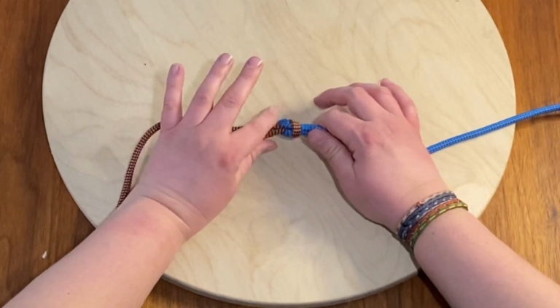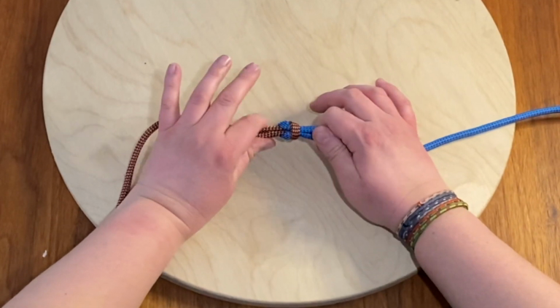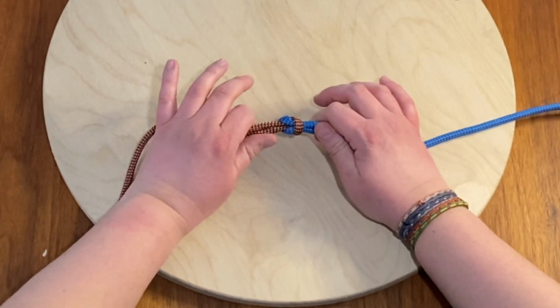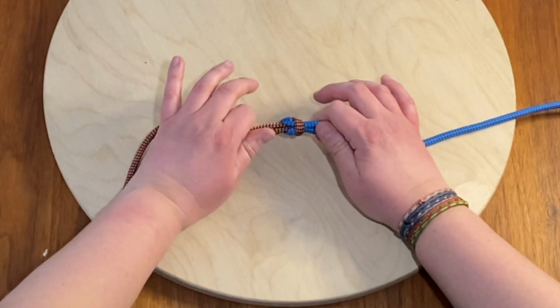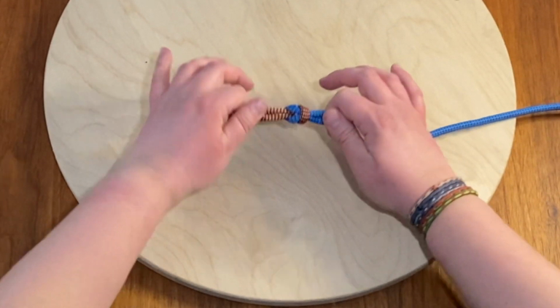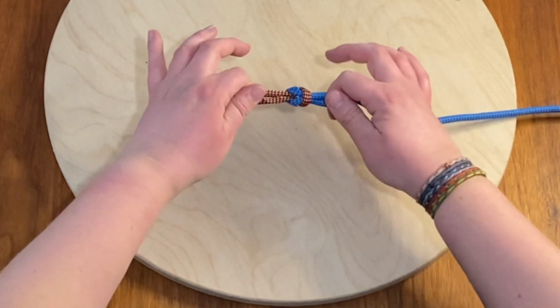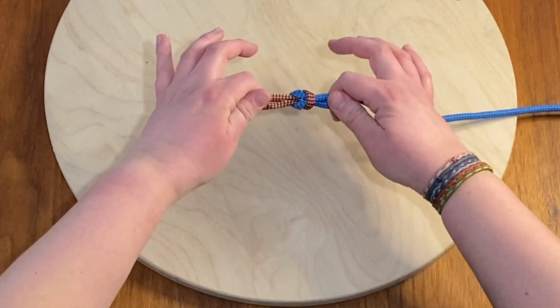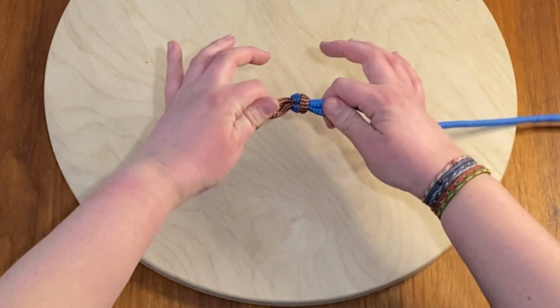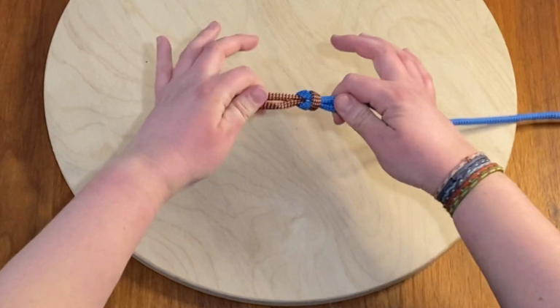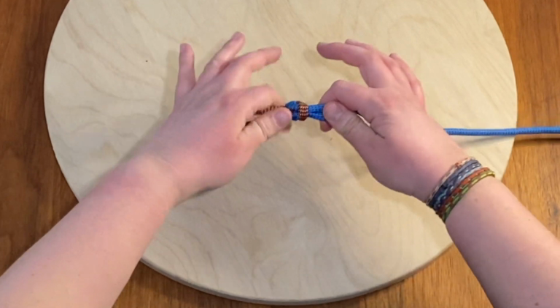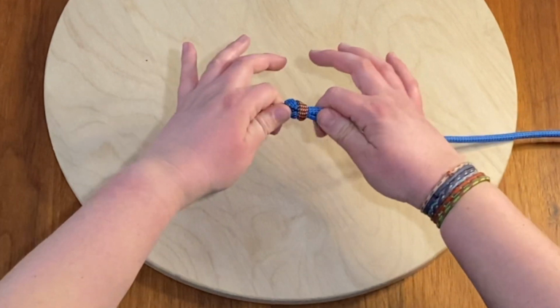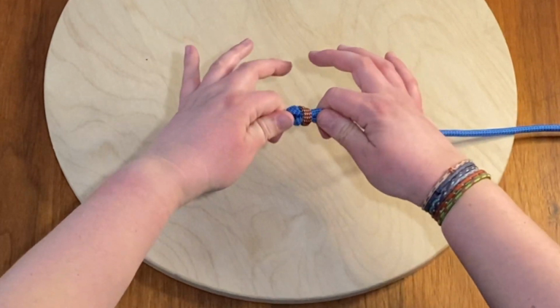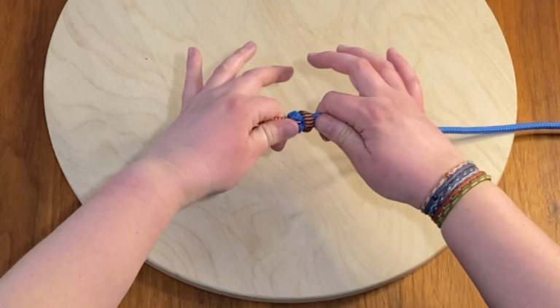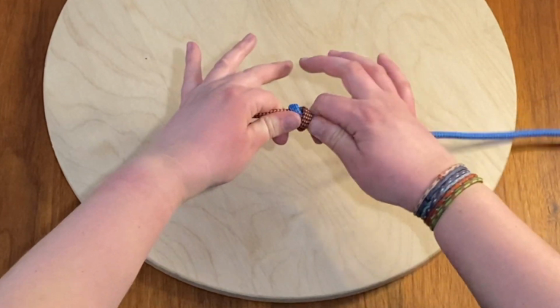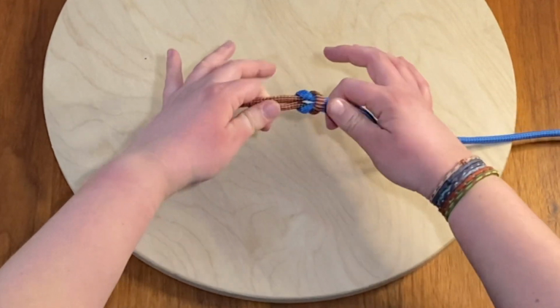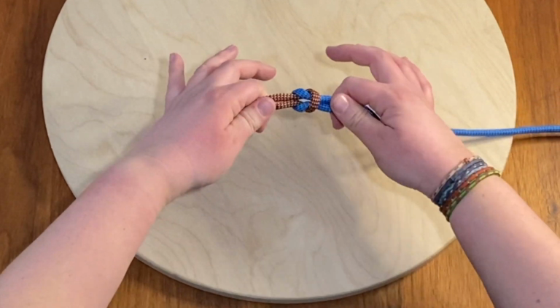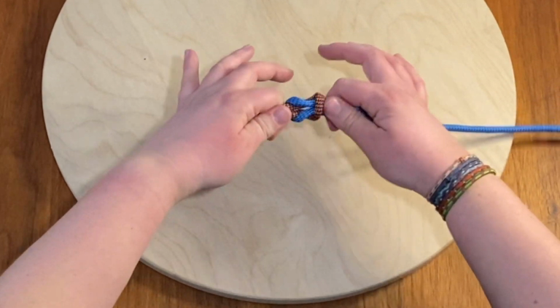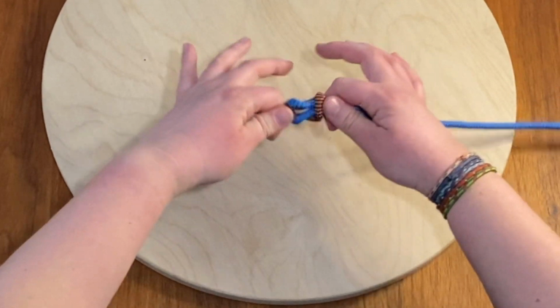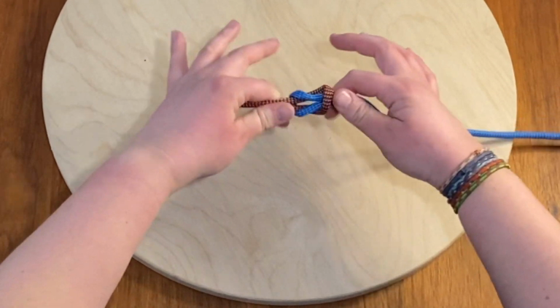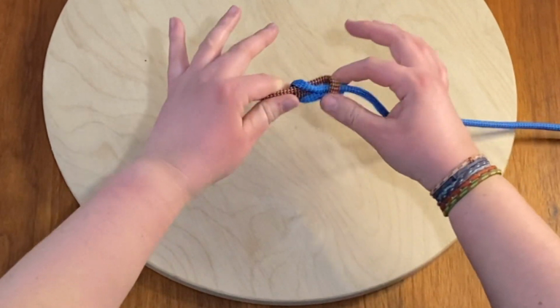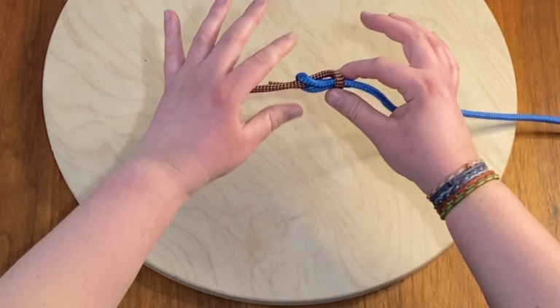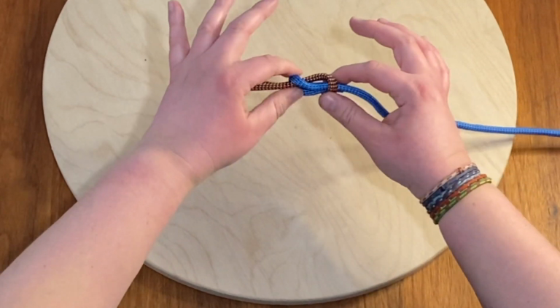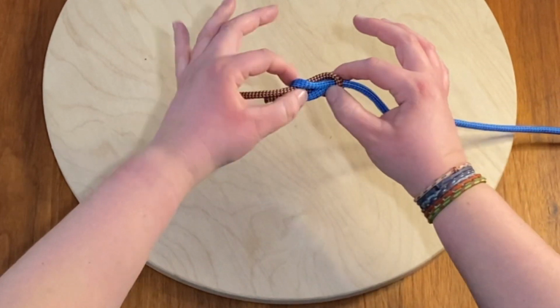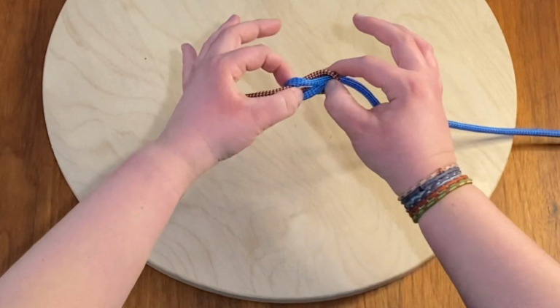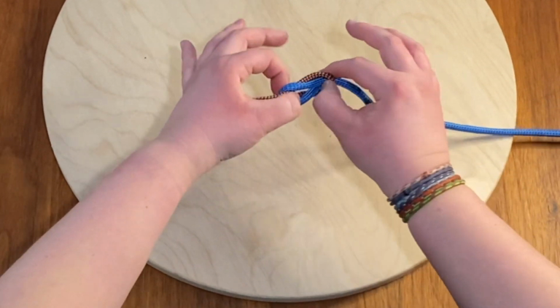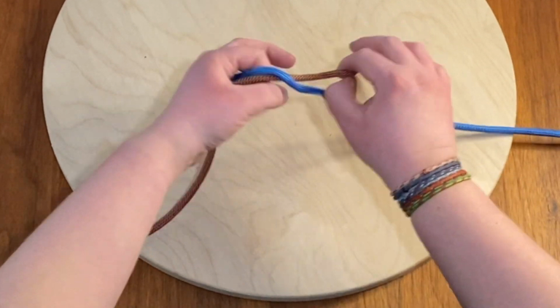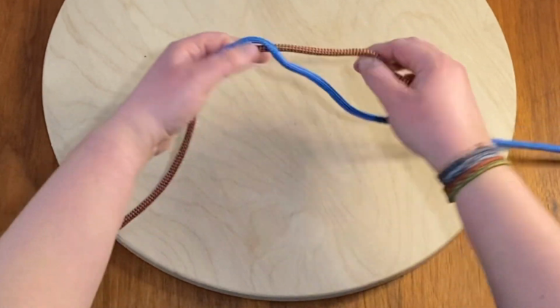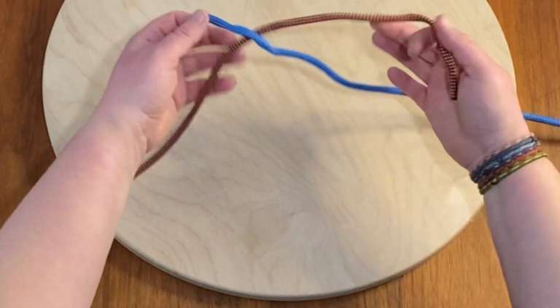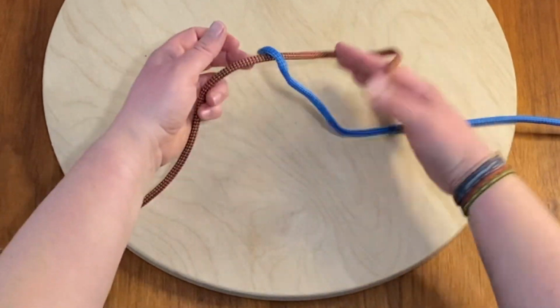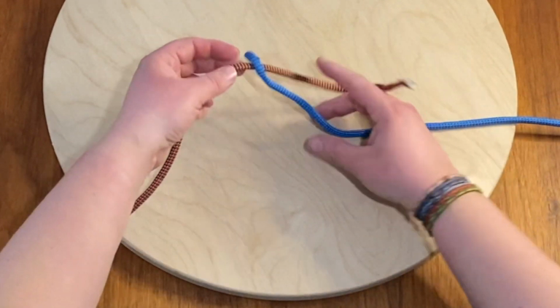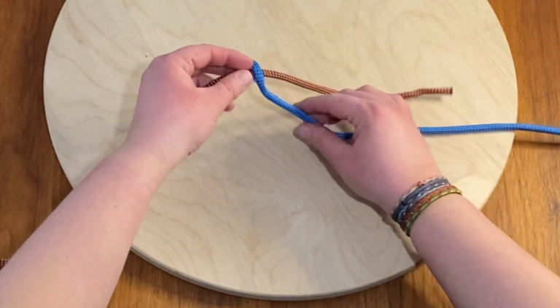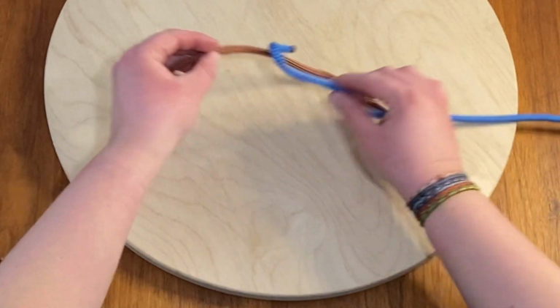It's really neat — you just push and it comes loose and it disconnects.